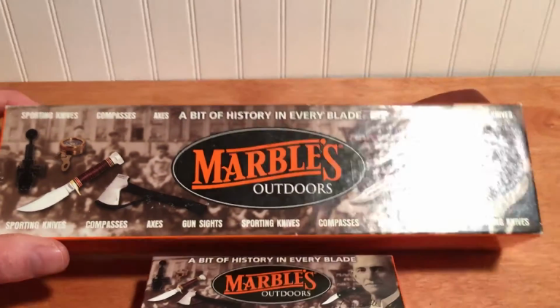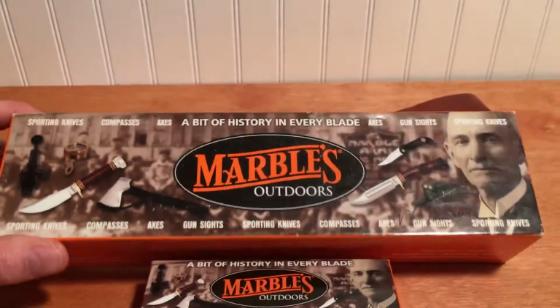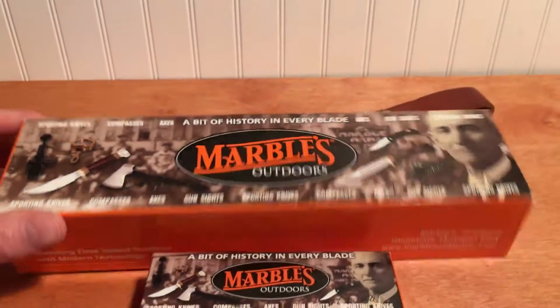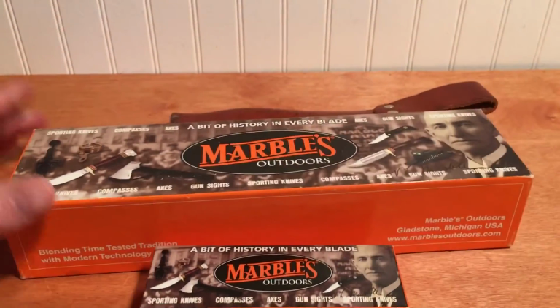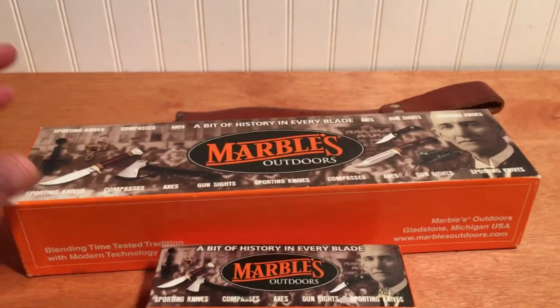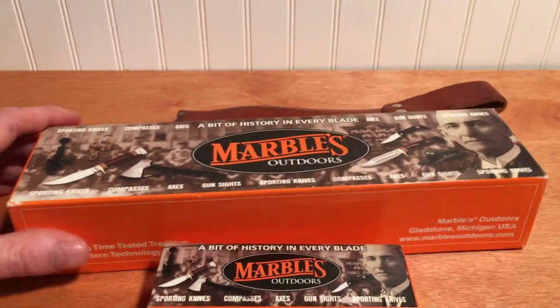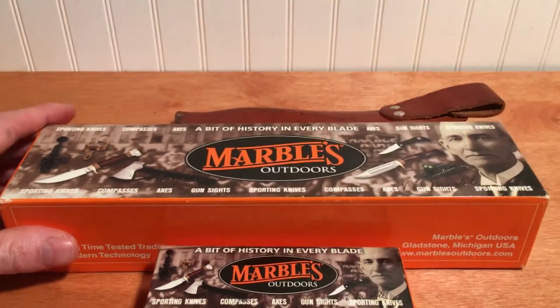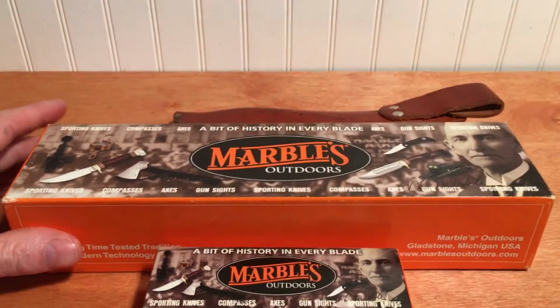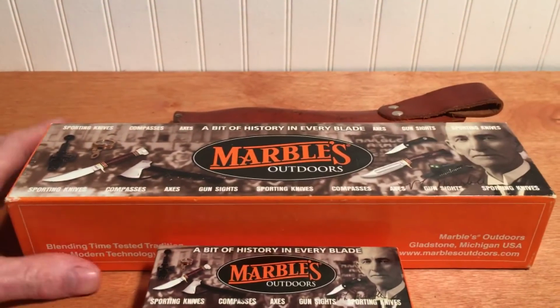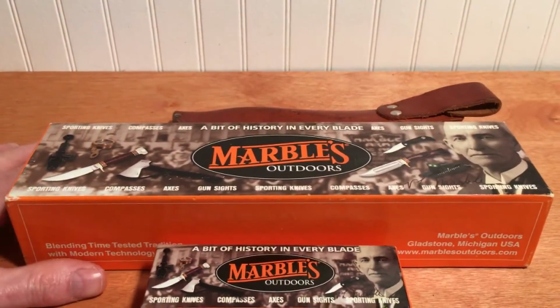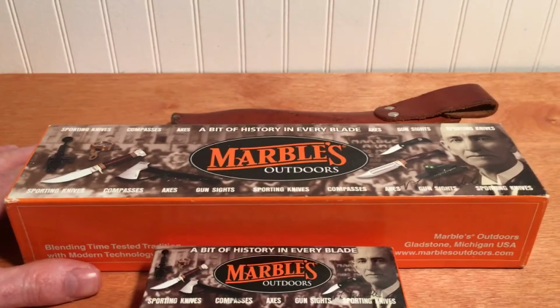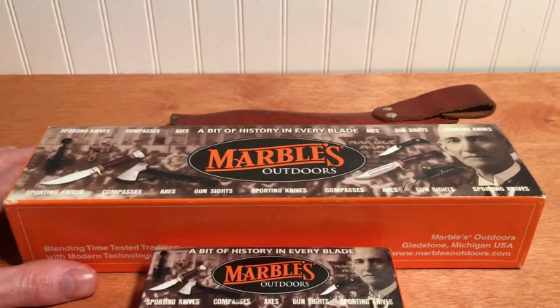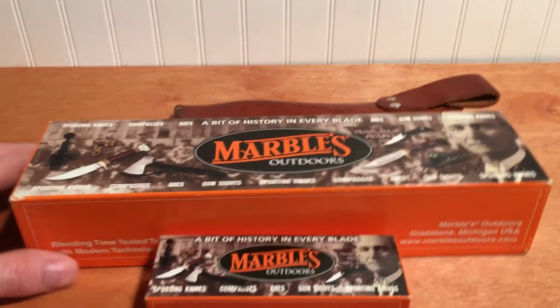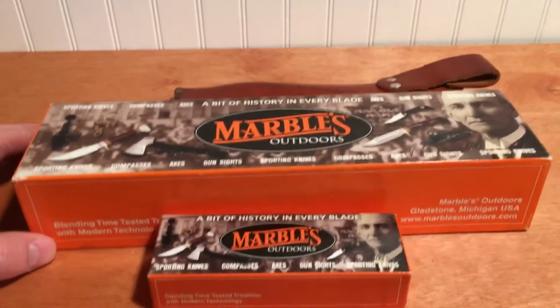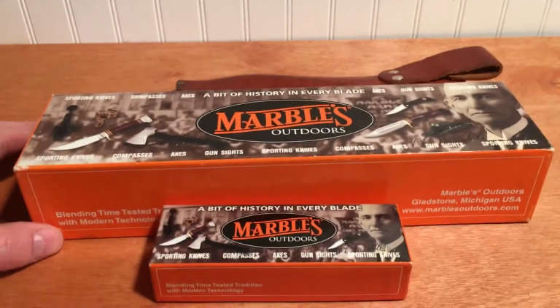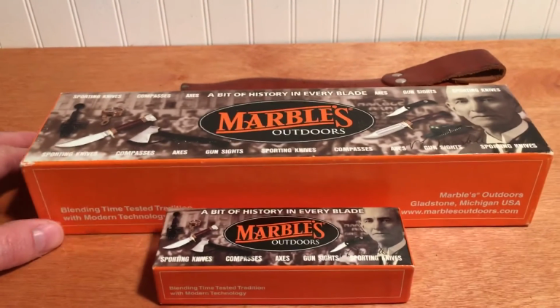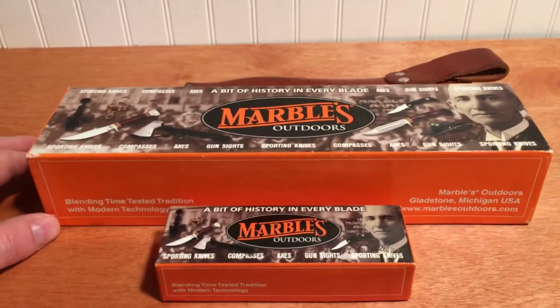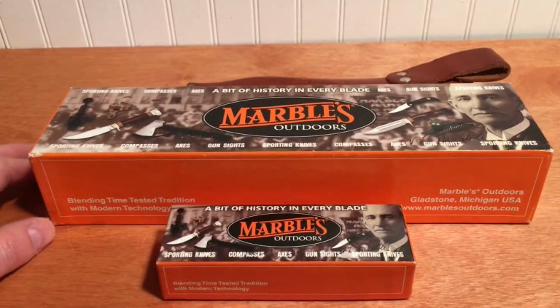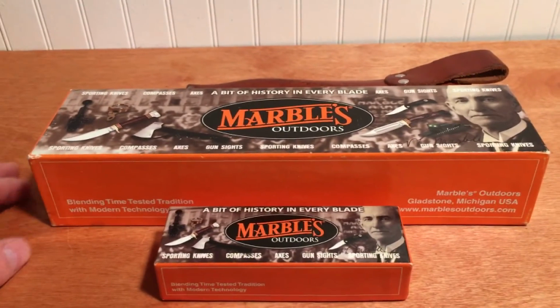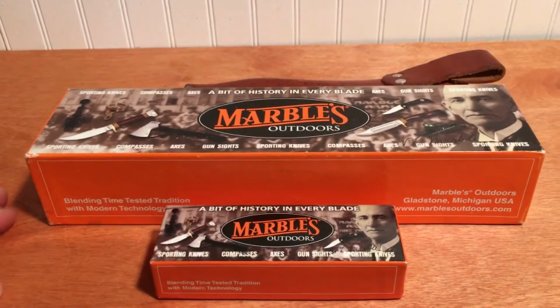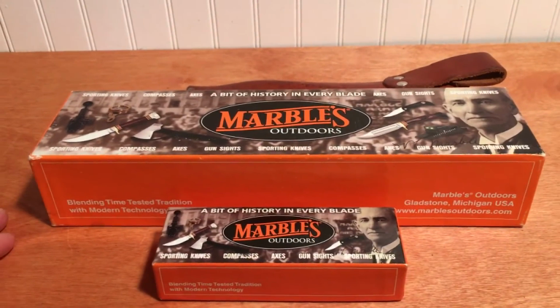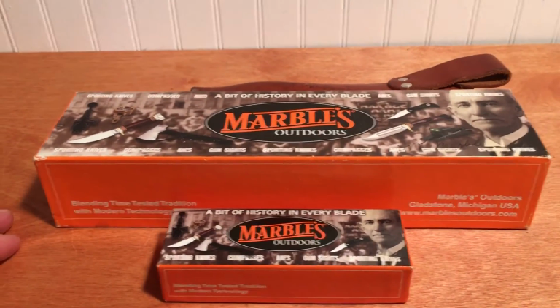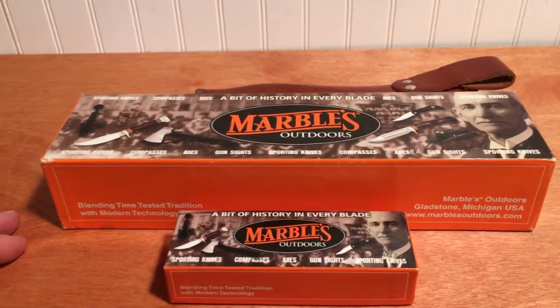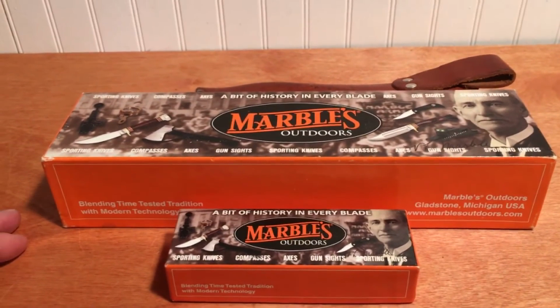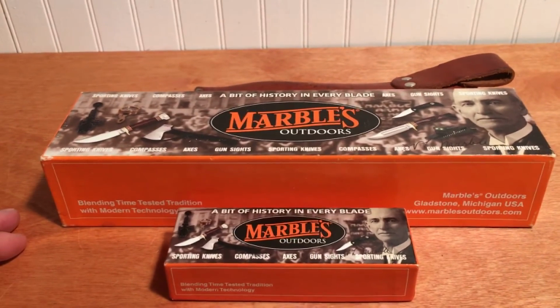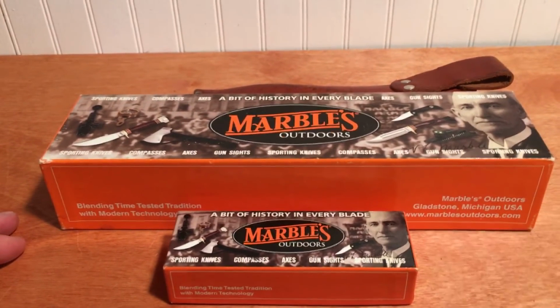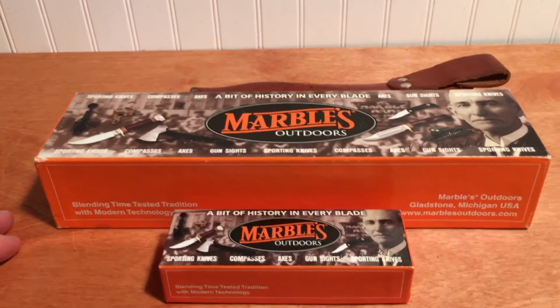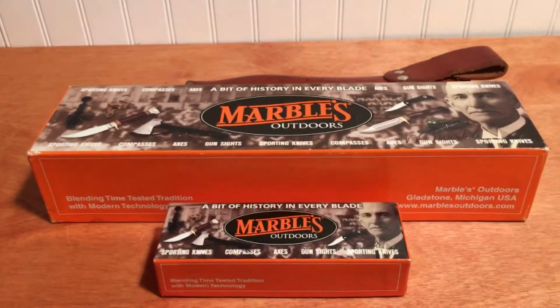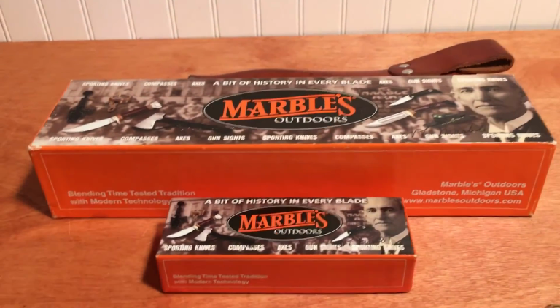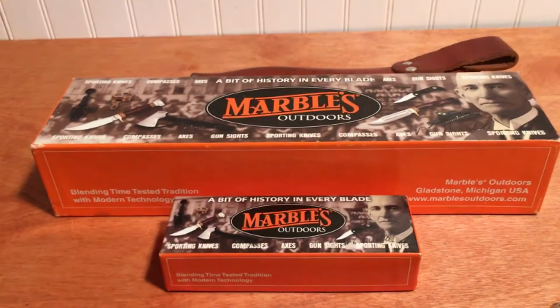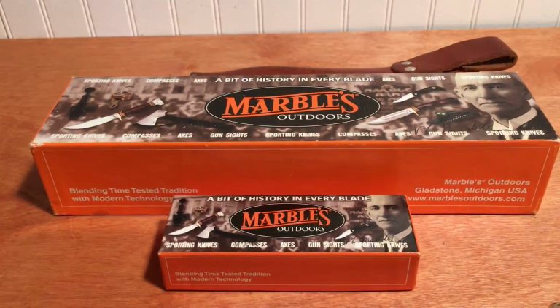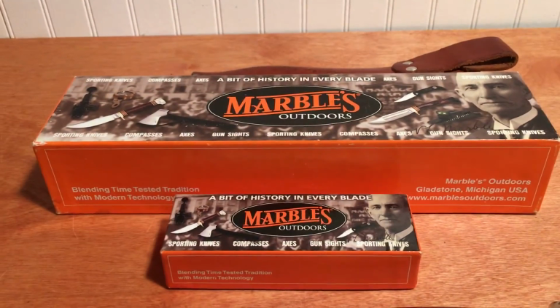Anyway, just a short video on the Marbles company. Hope you guys have a good day.